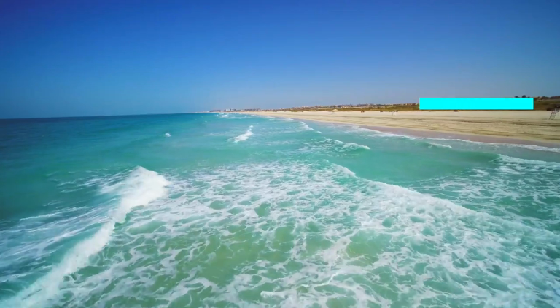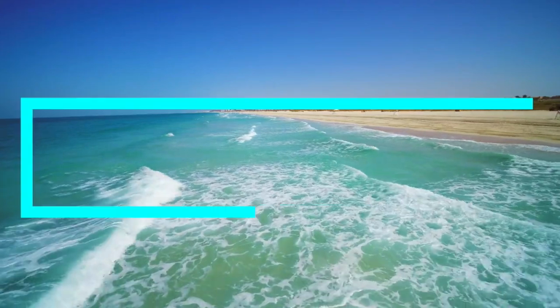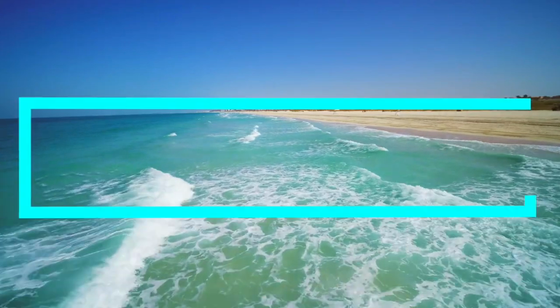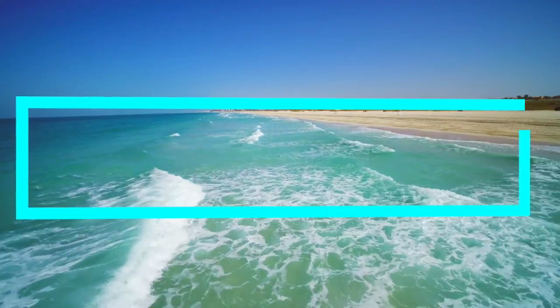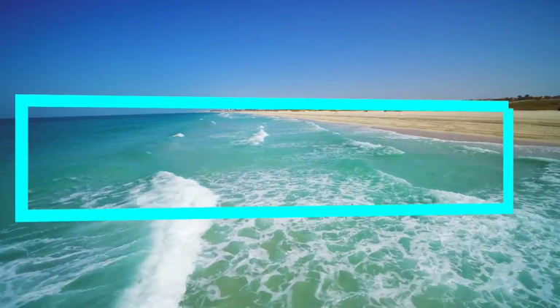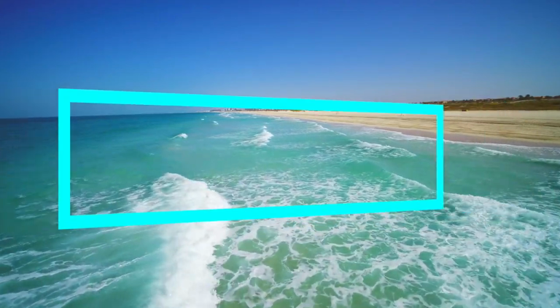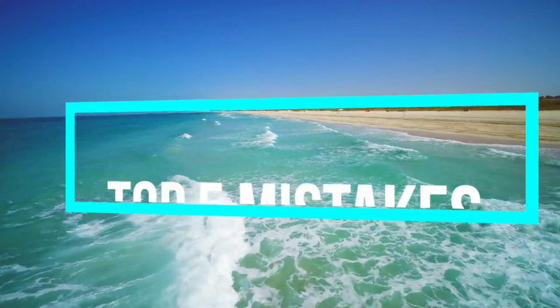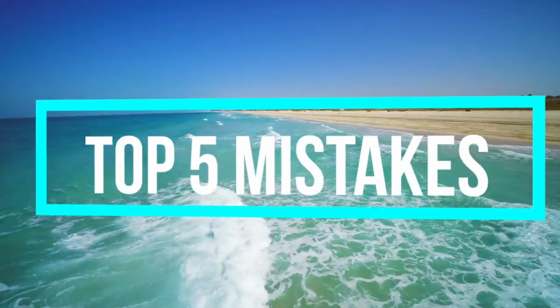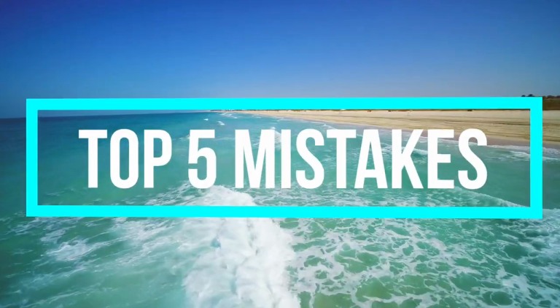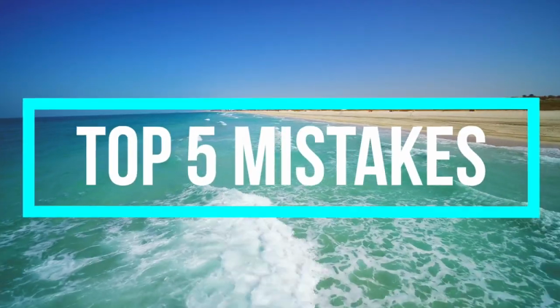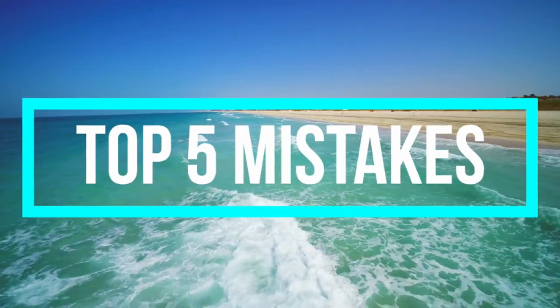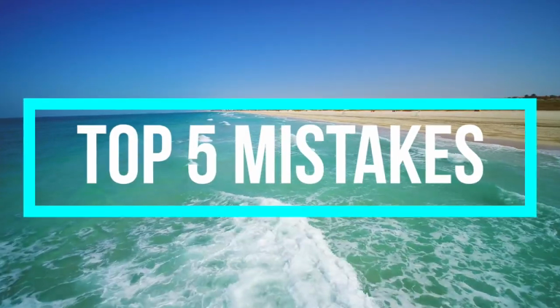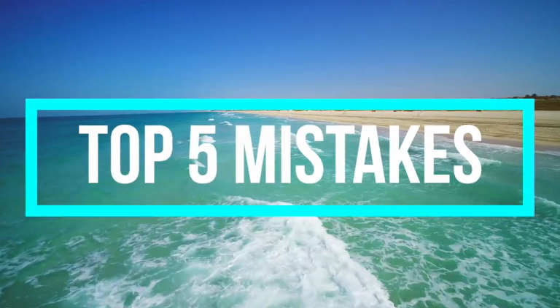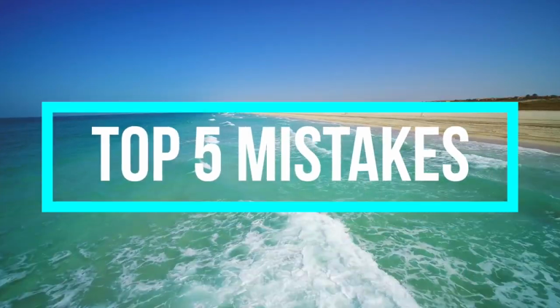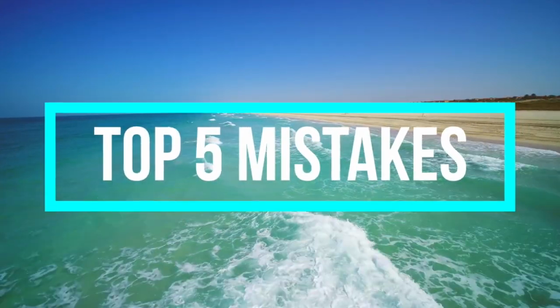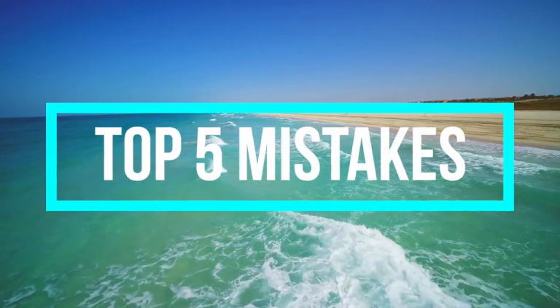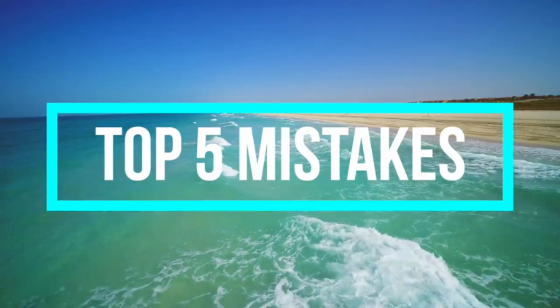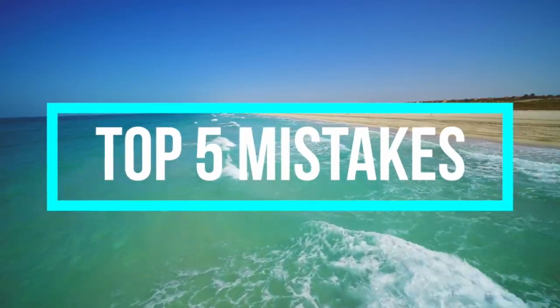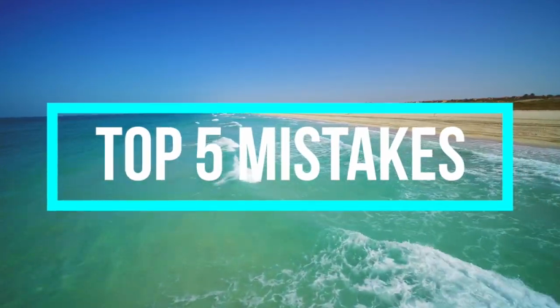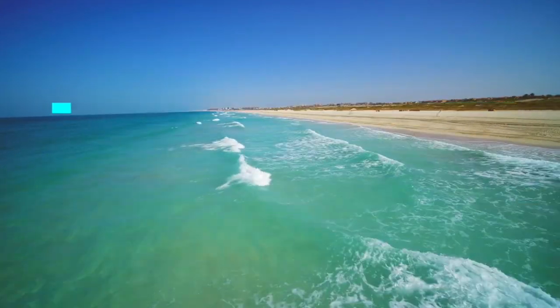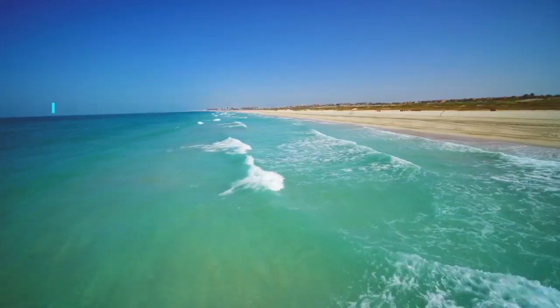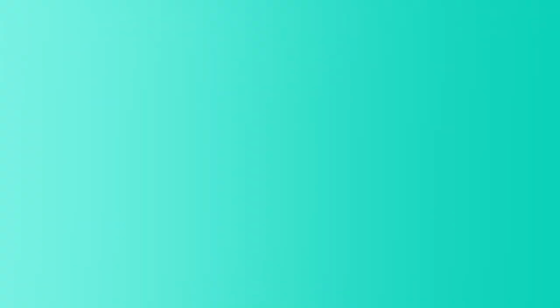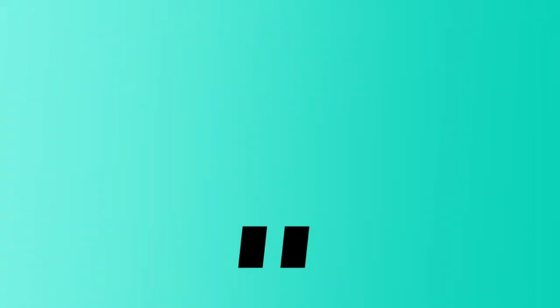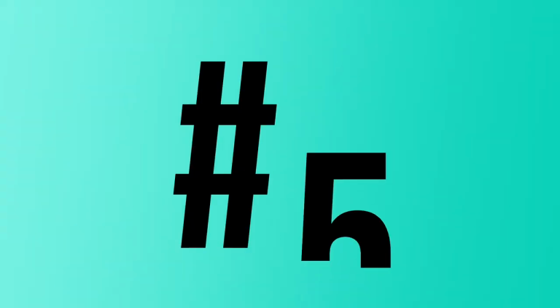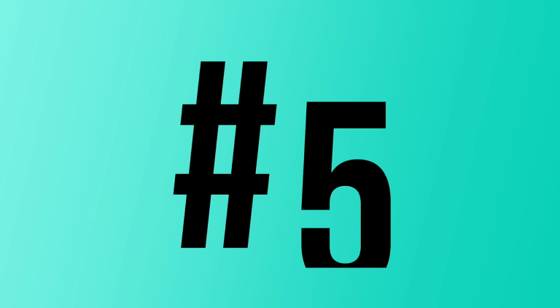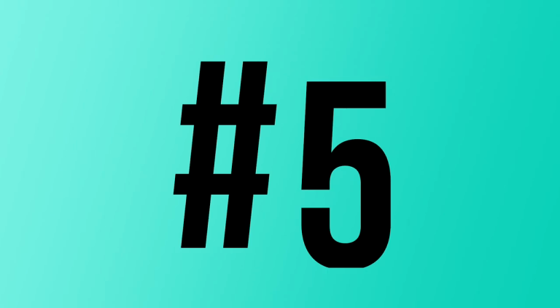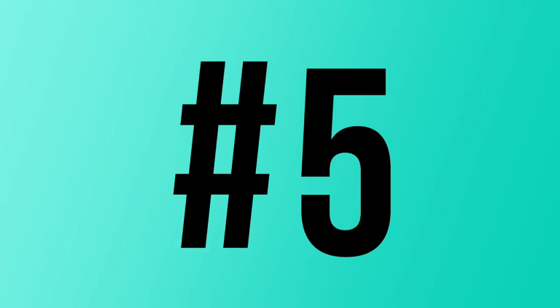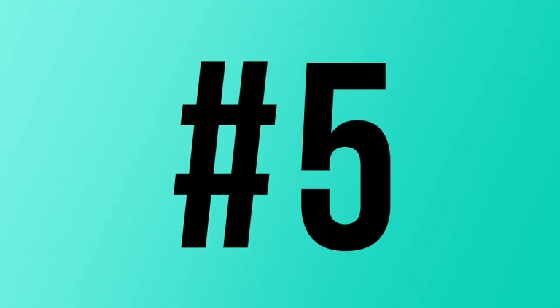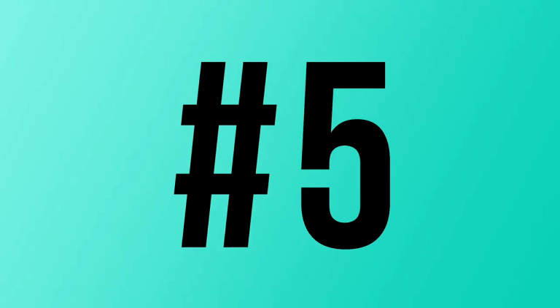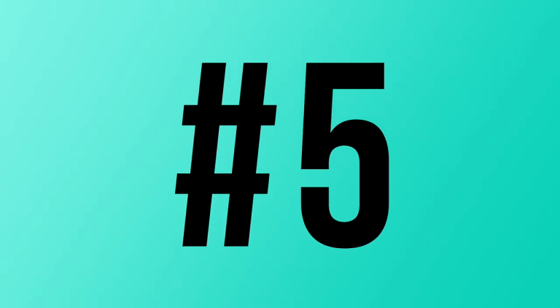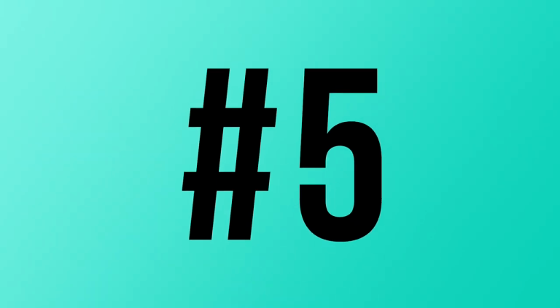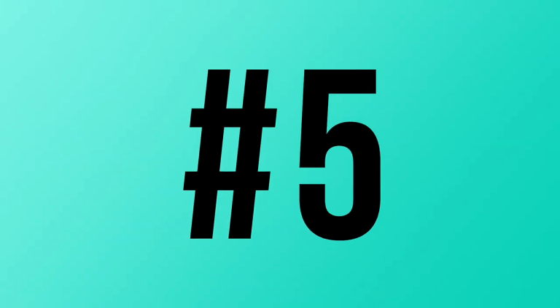These are the top five surf fishing mistakes that are costing you fish. Number five: crowded beaches.